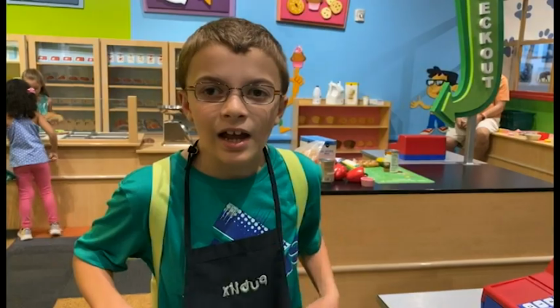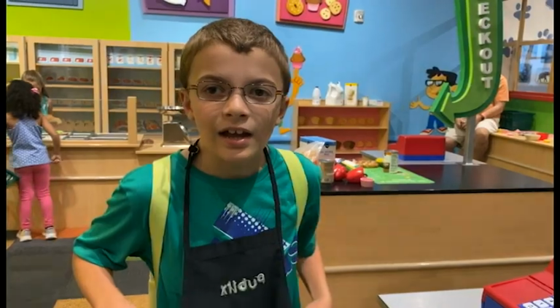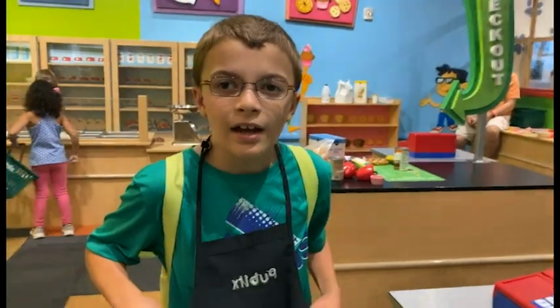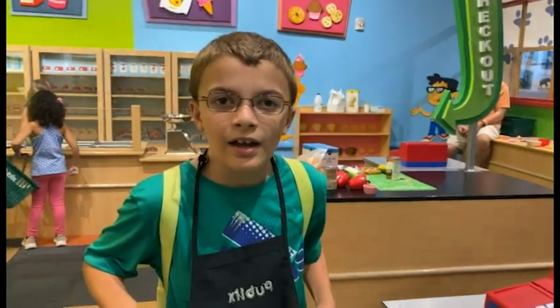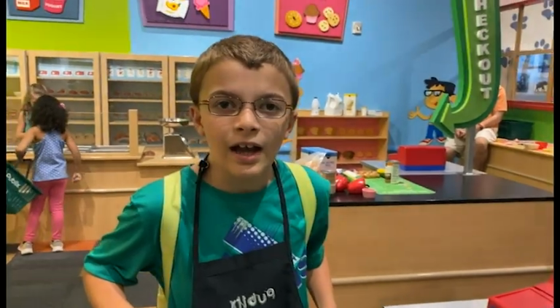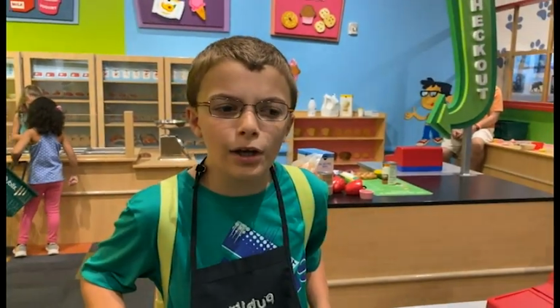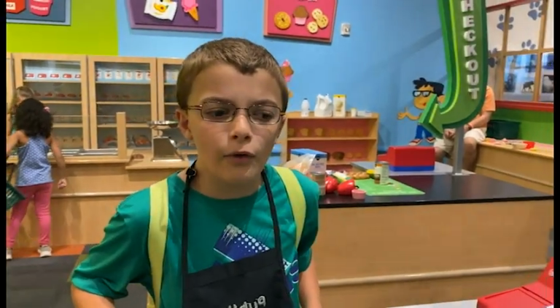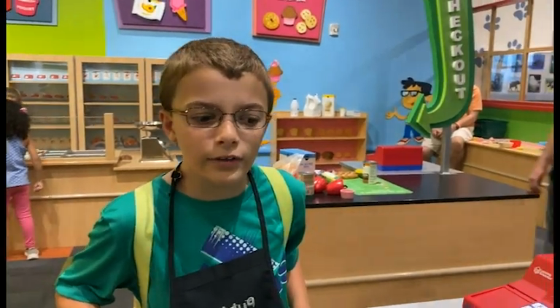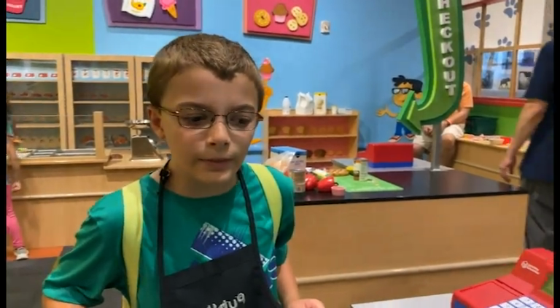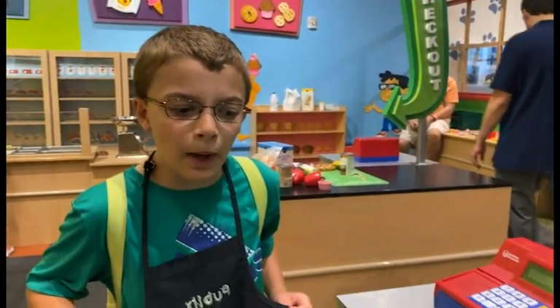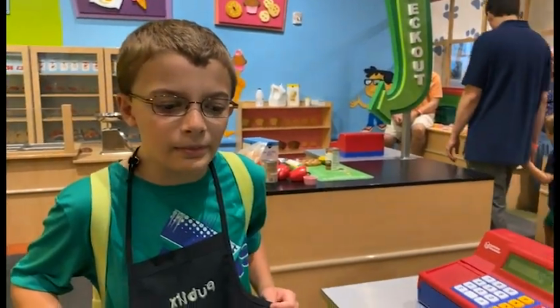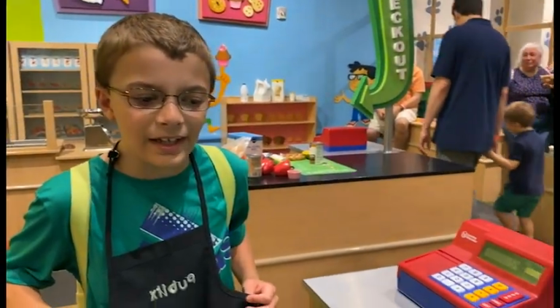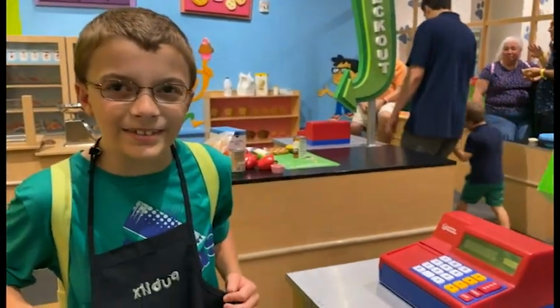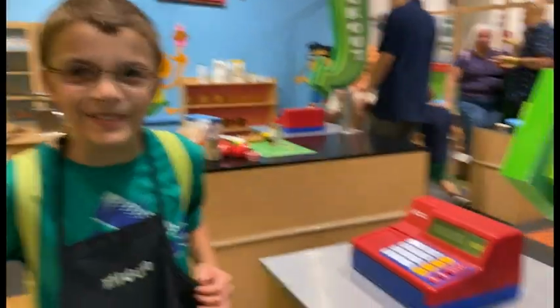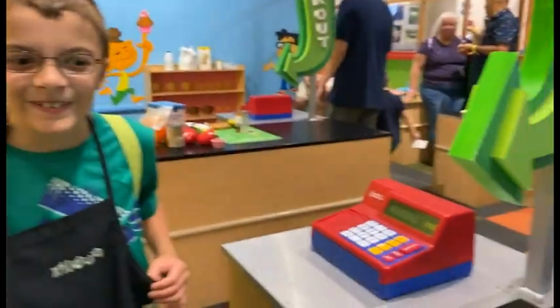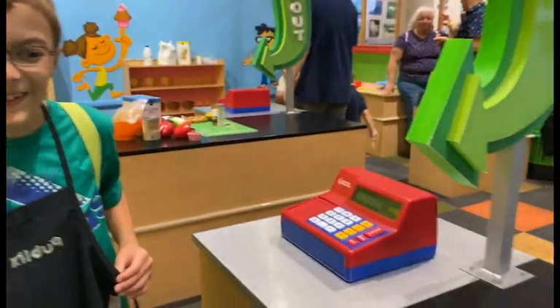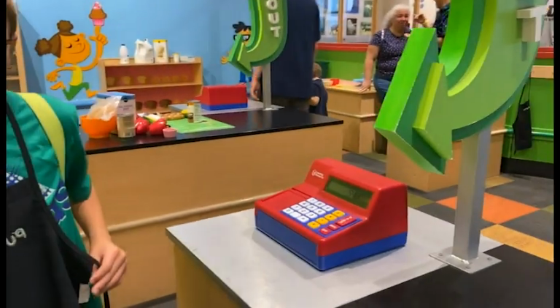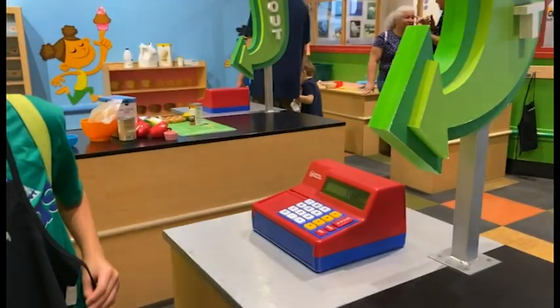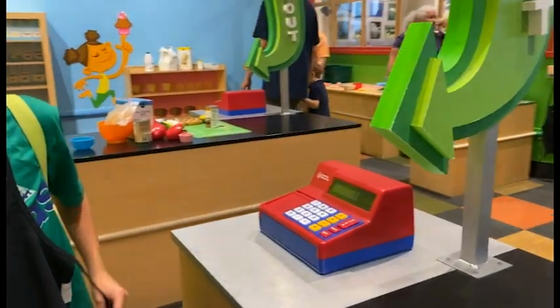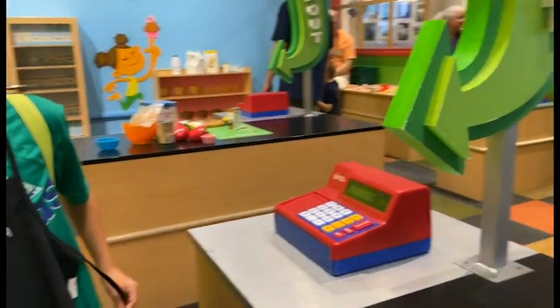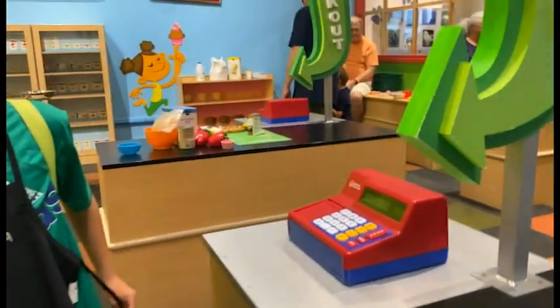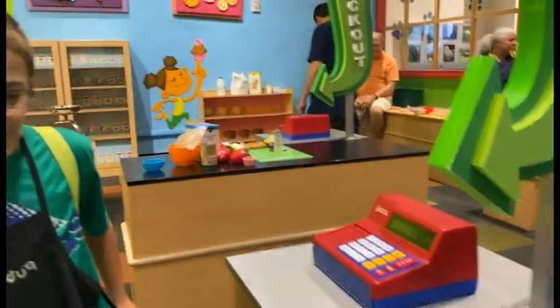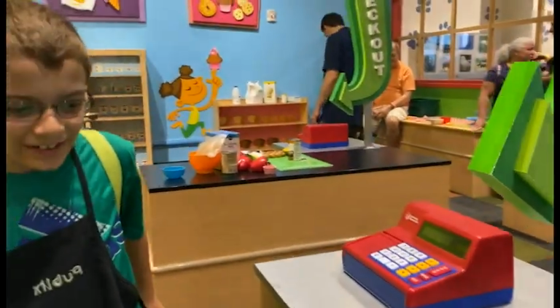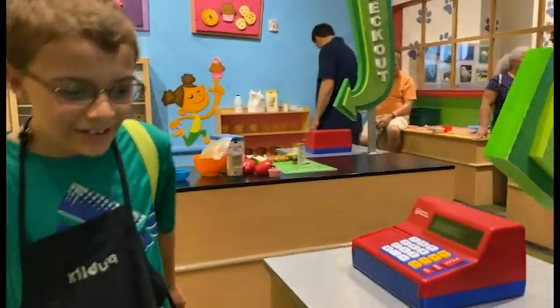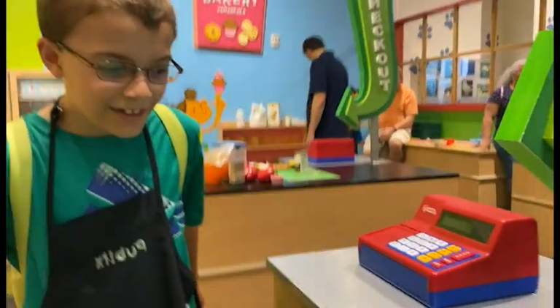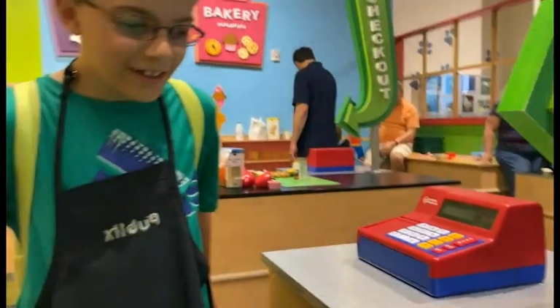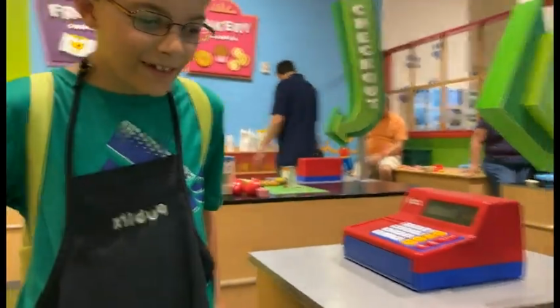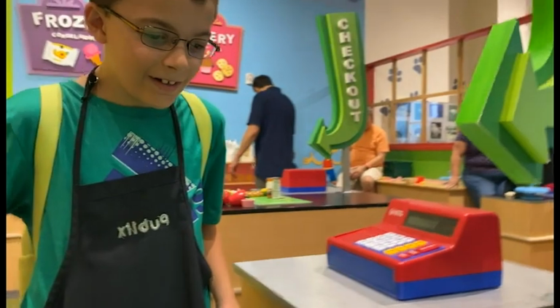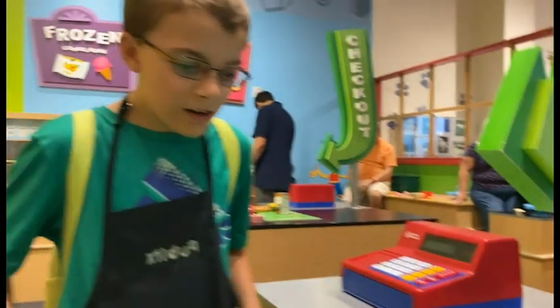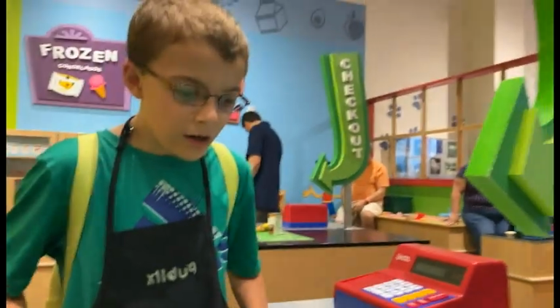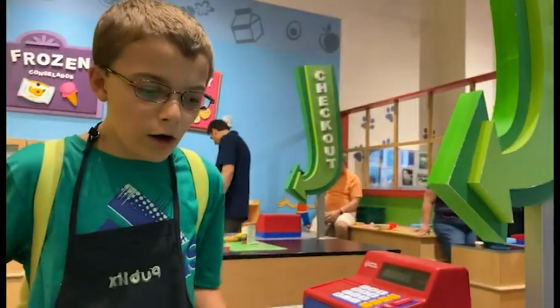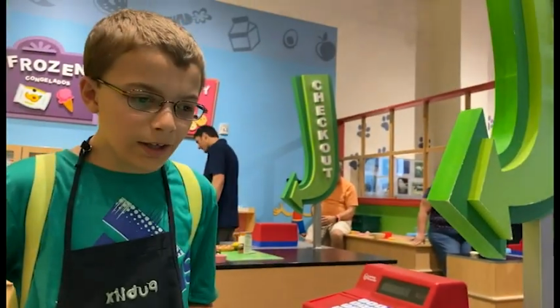Hello, welcome to Publix. Hello, I bought some groceries and I need to check out. Okay.